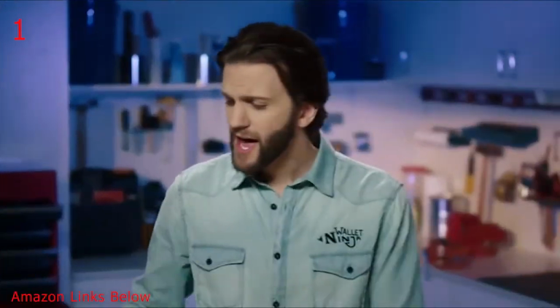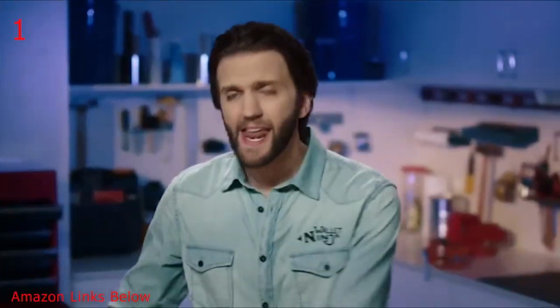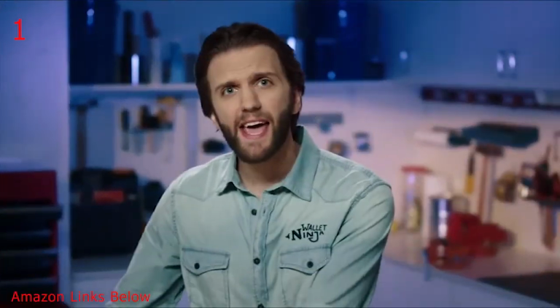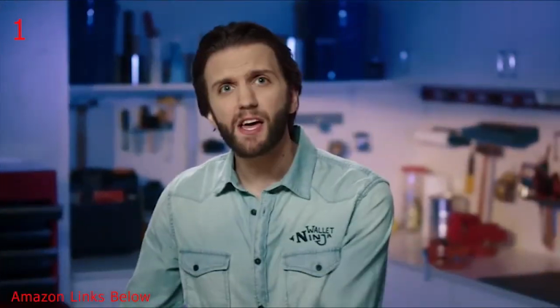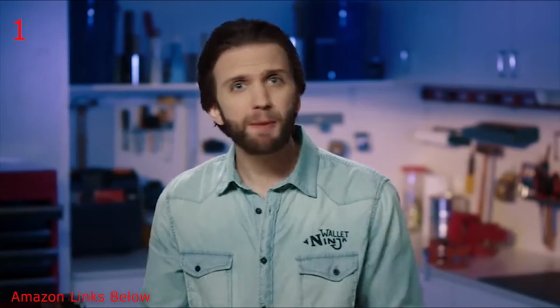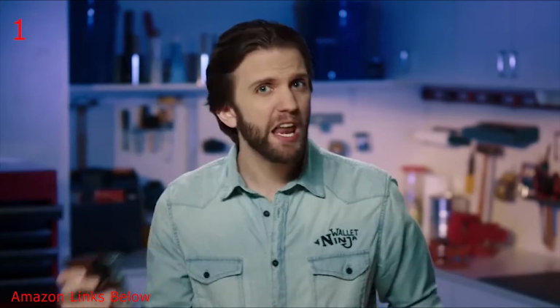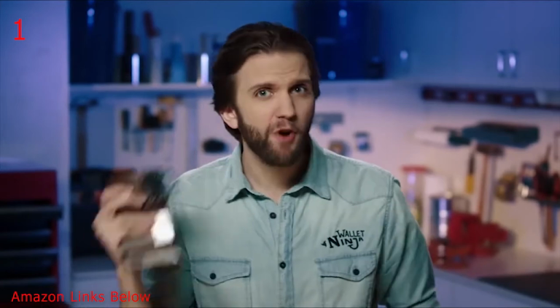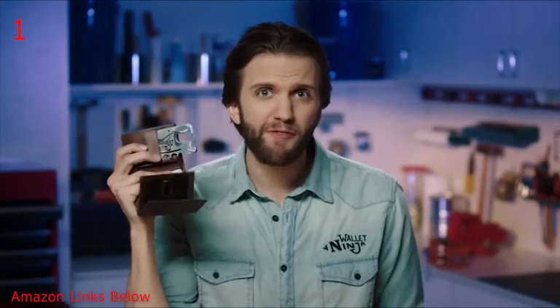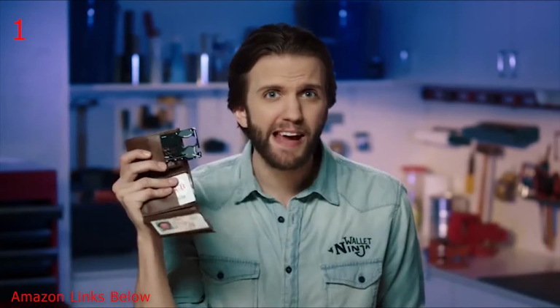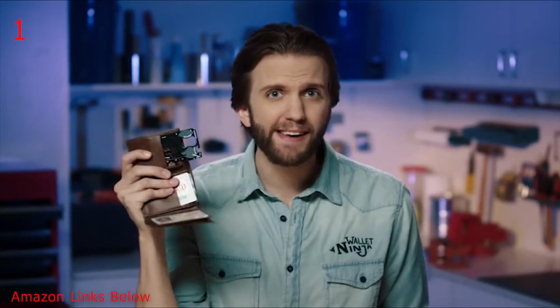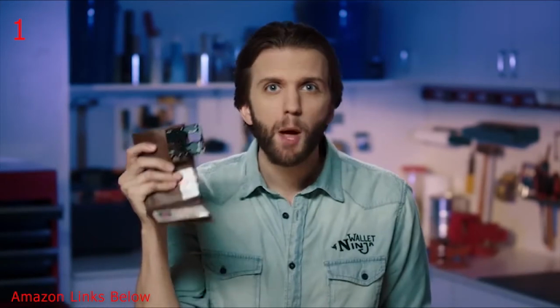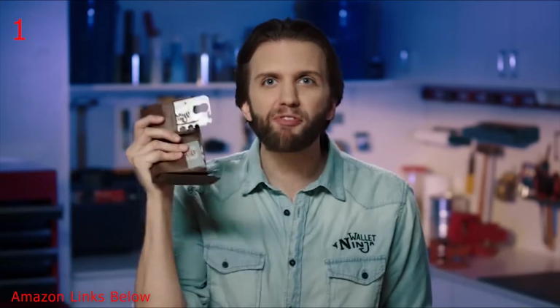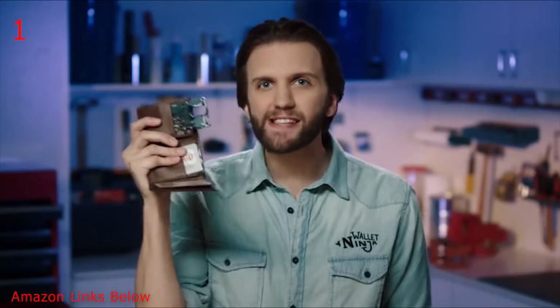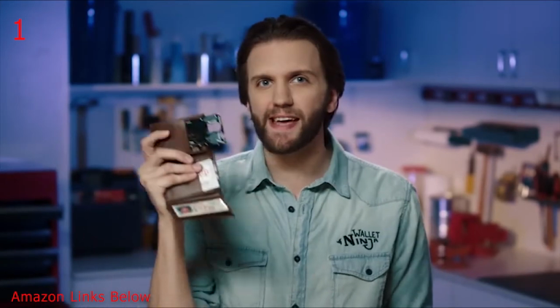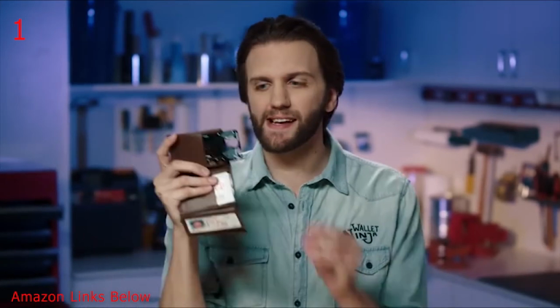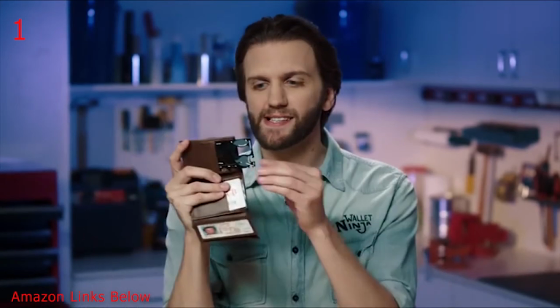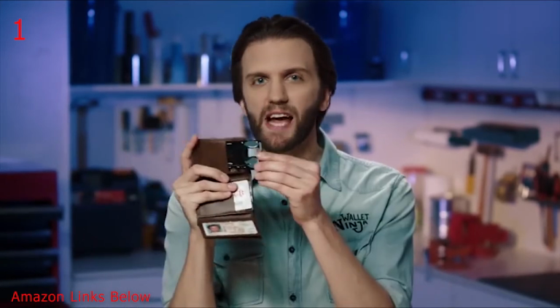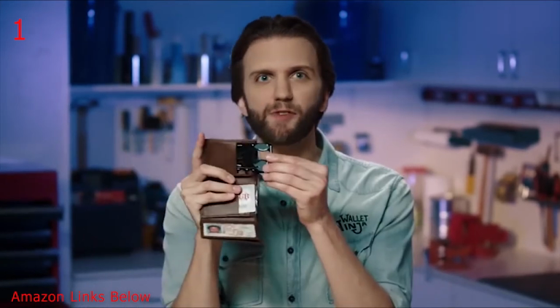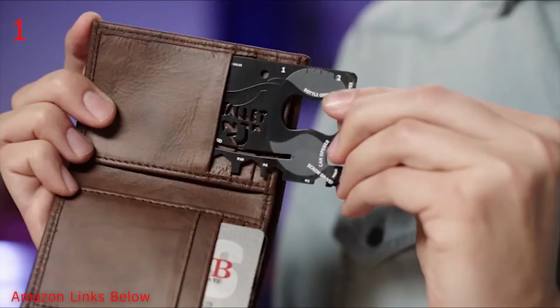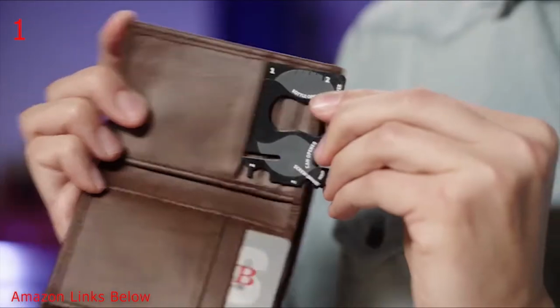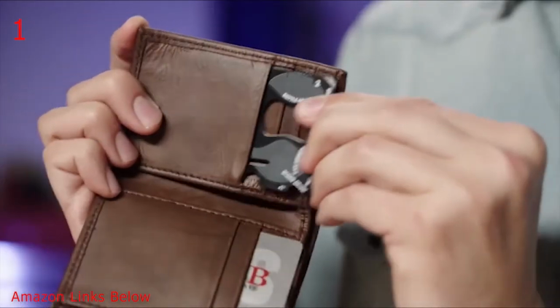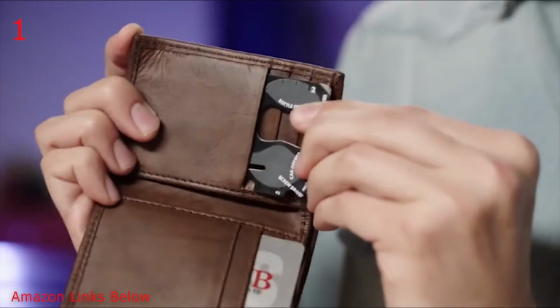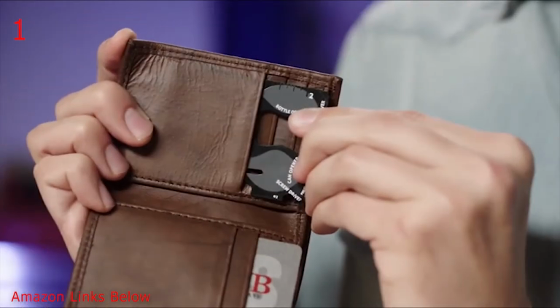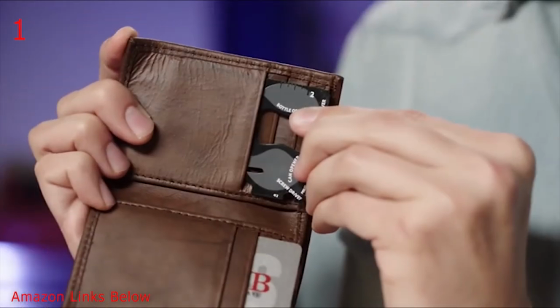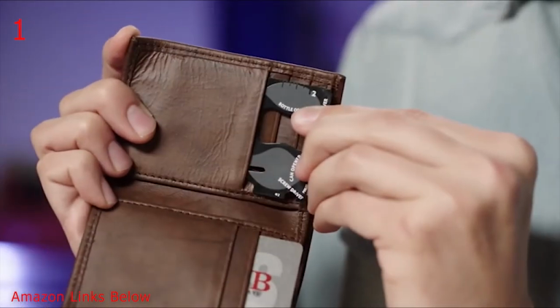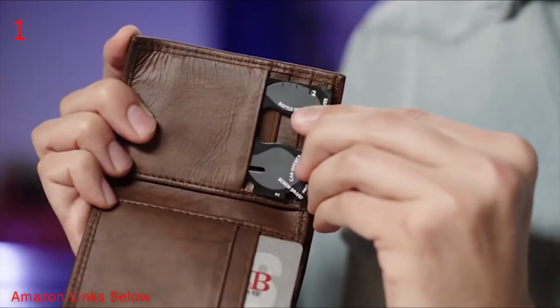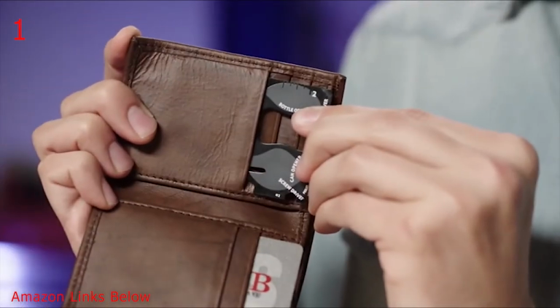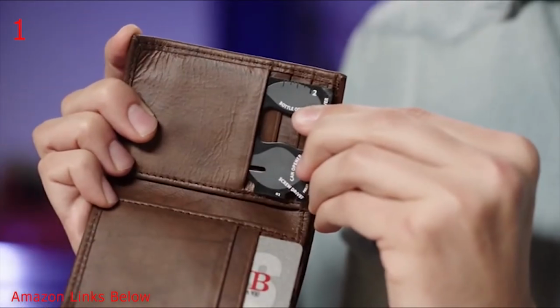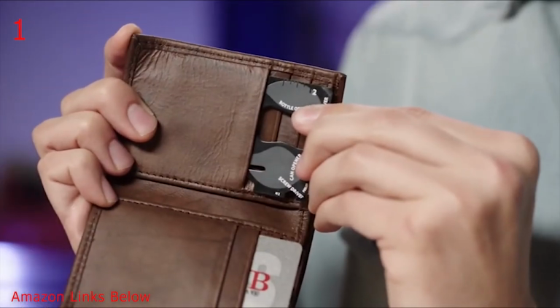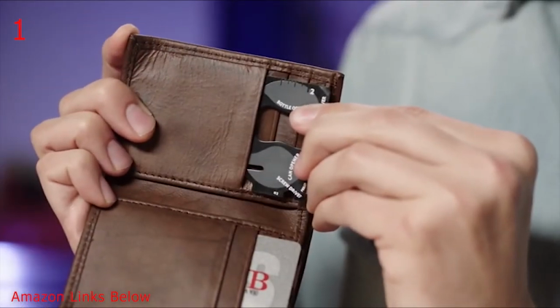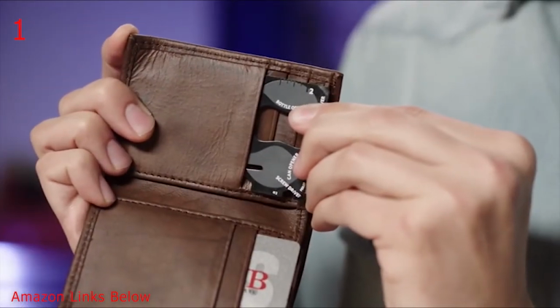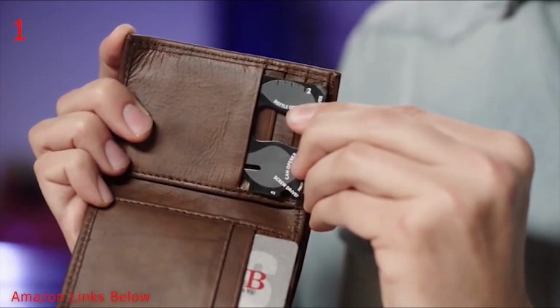And hey, you might have already forgotten, but this thing is the size of a credit card, so it fits right inside your wallet.